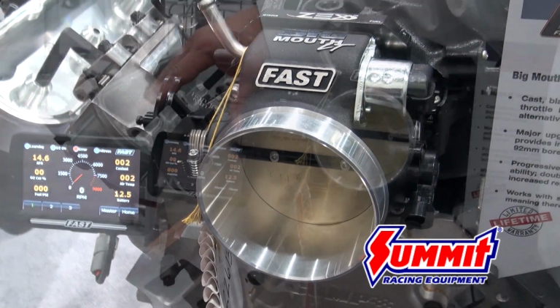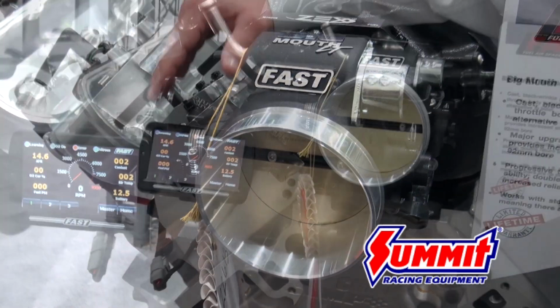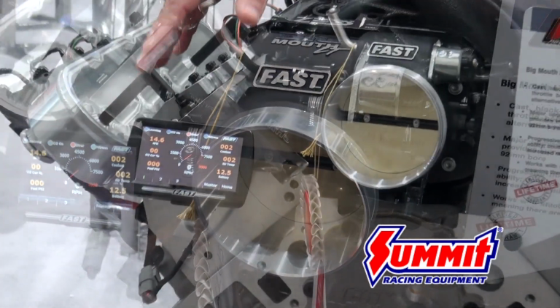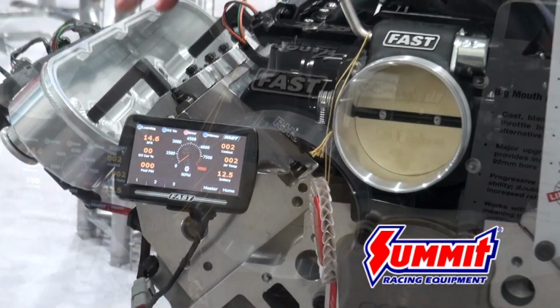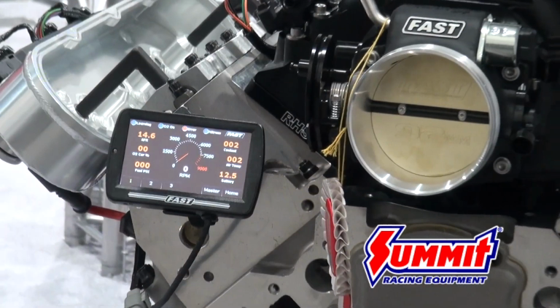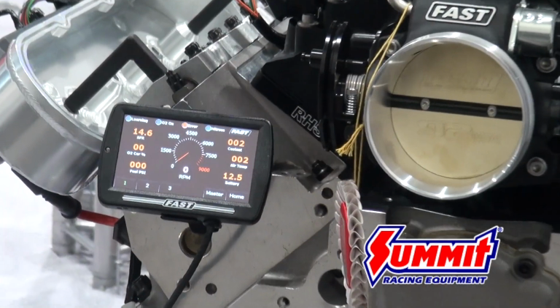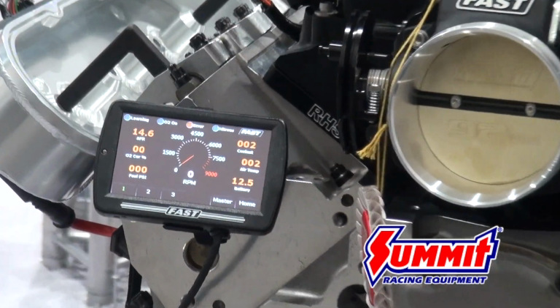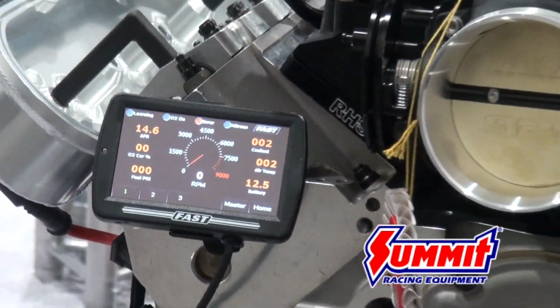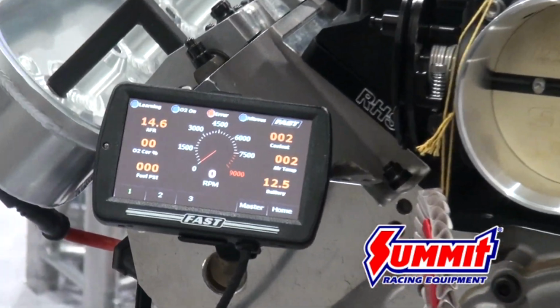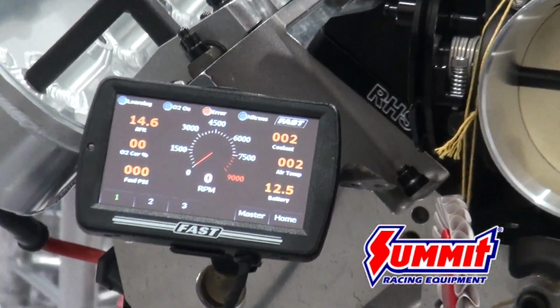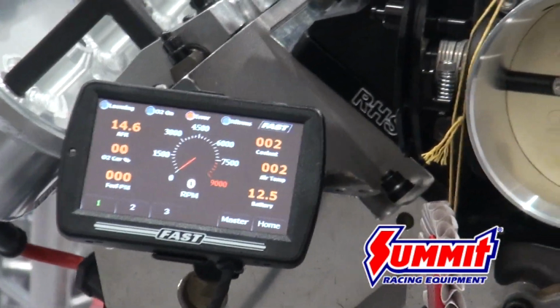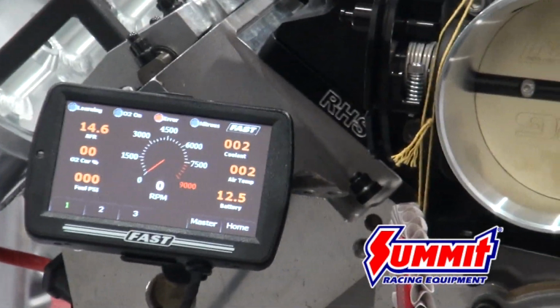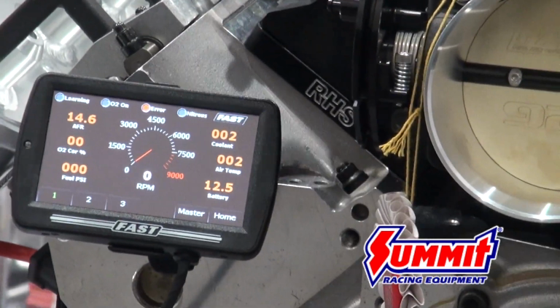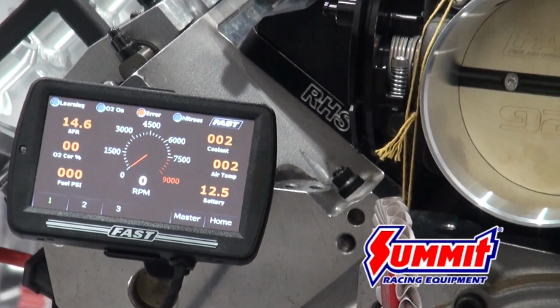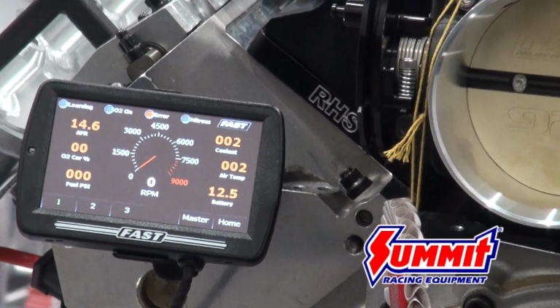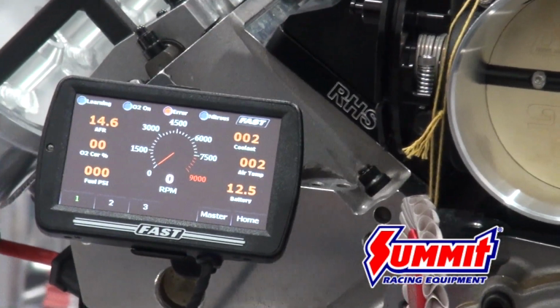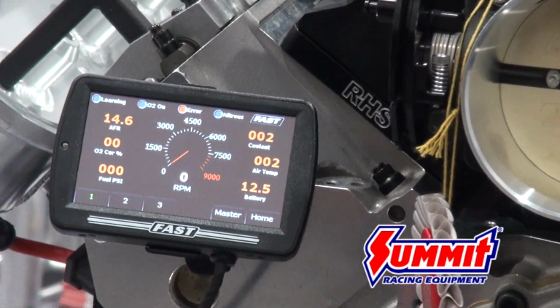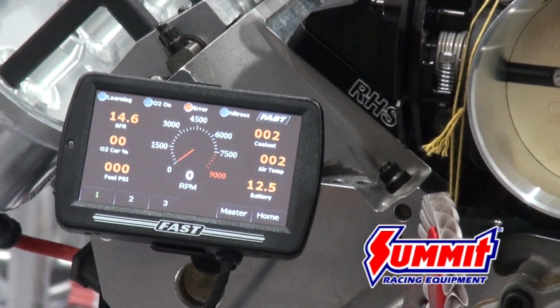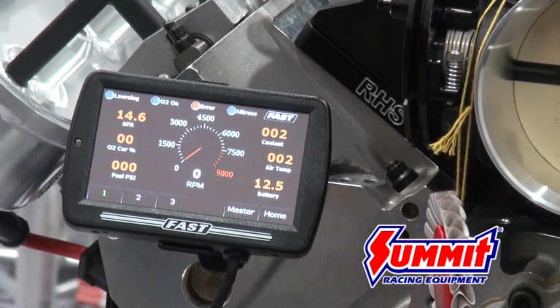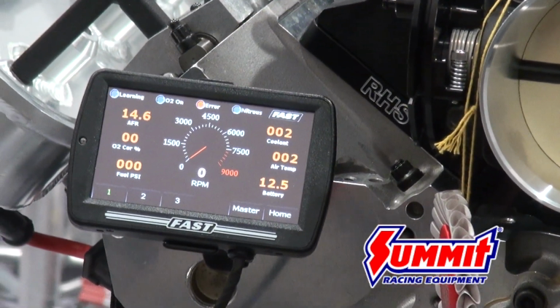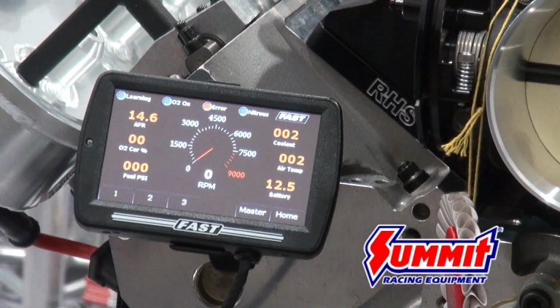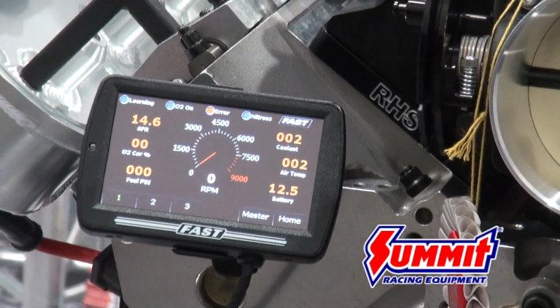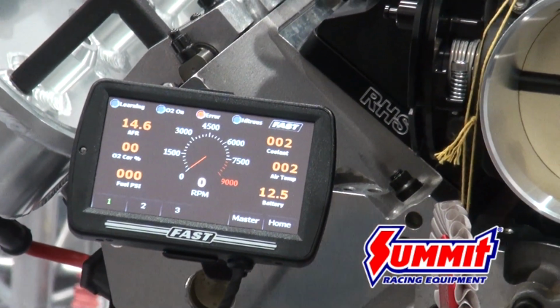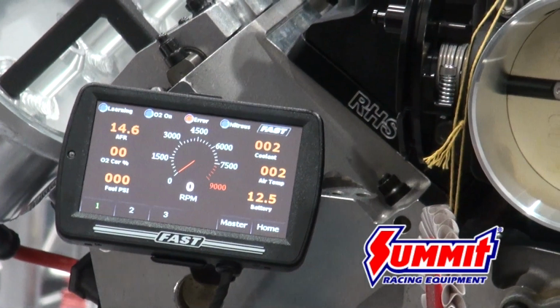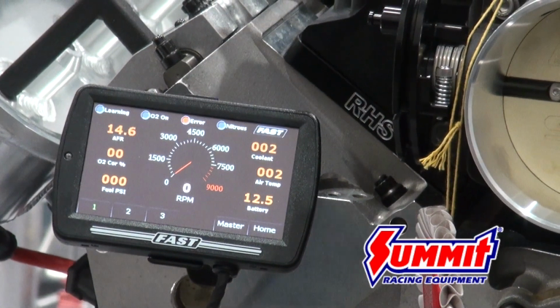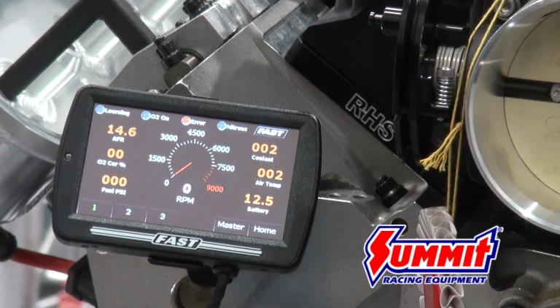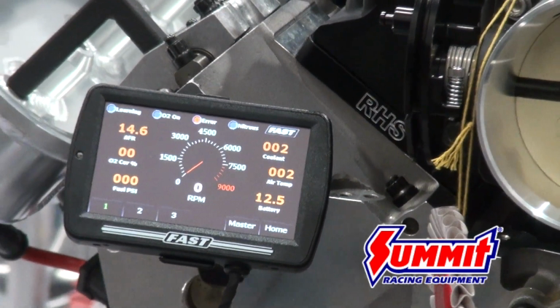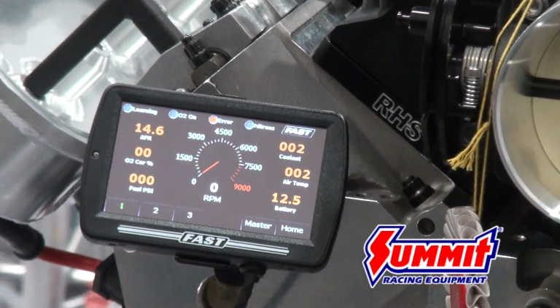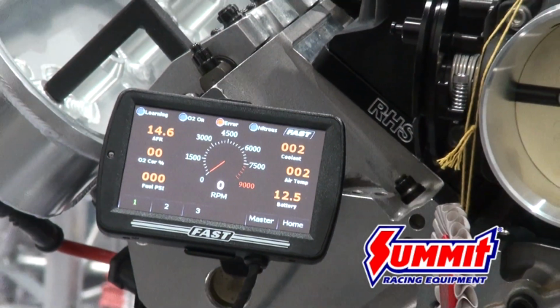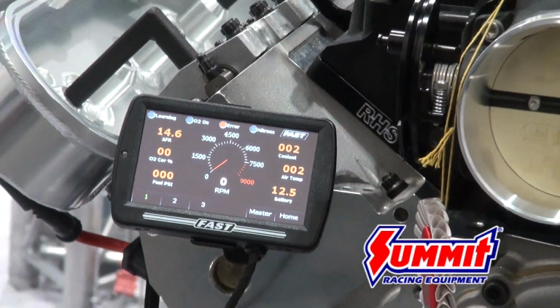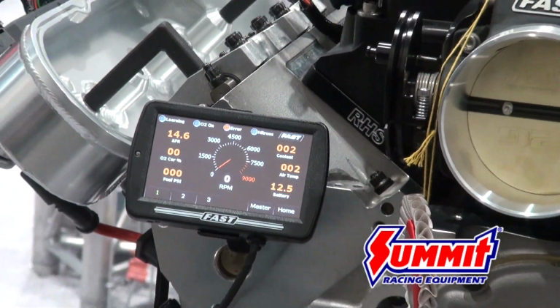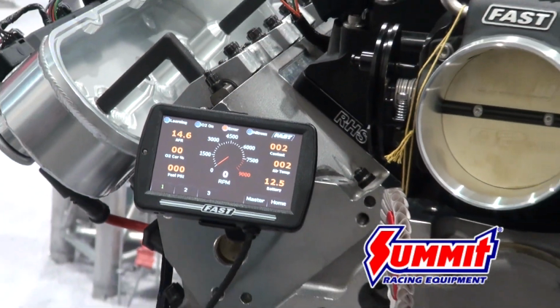This works for a junkyard install, an engine pulled out of a vehicle, or a crate engine that's LS-based.